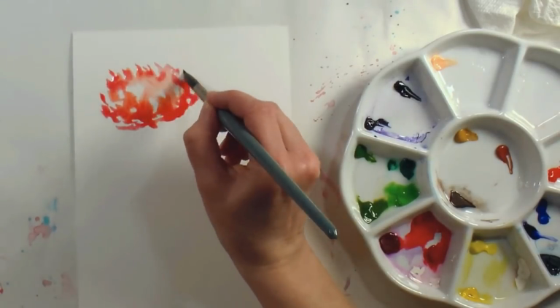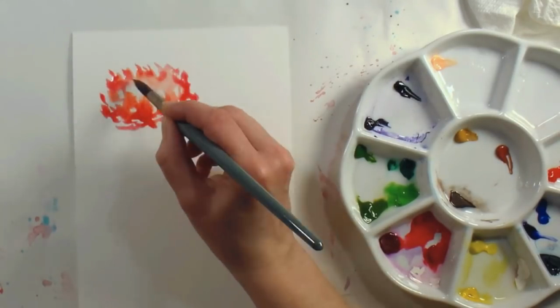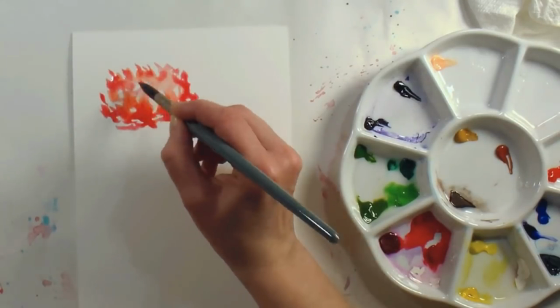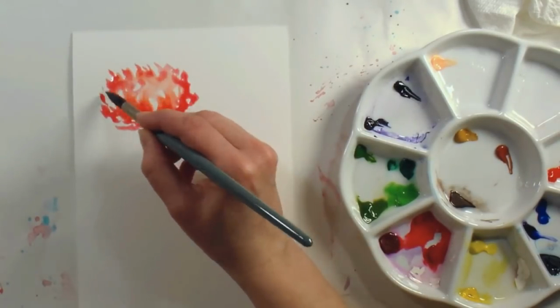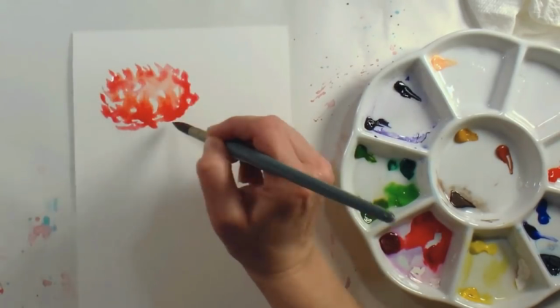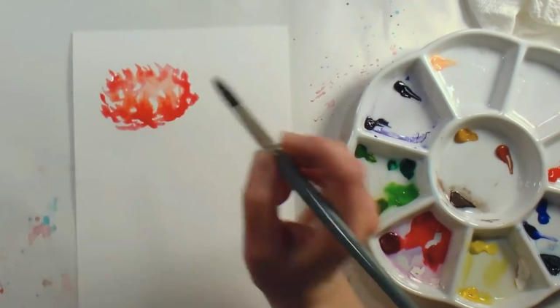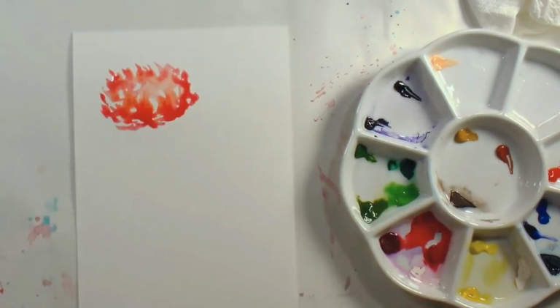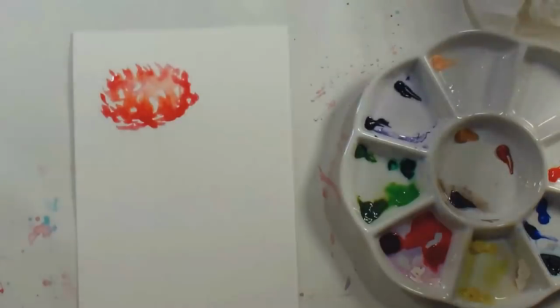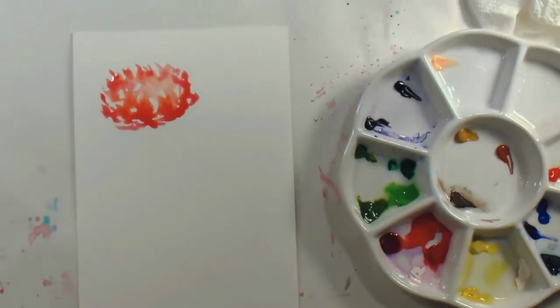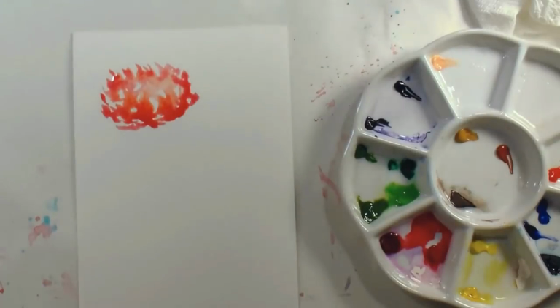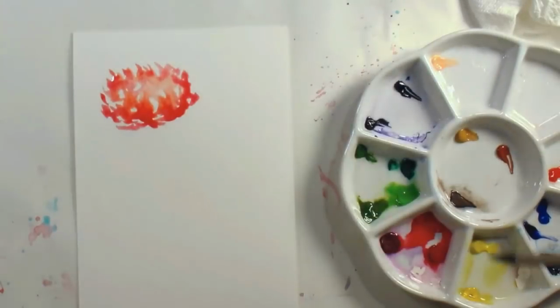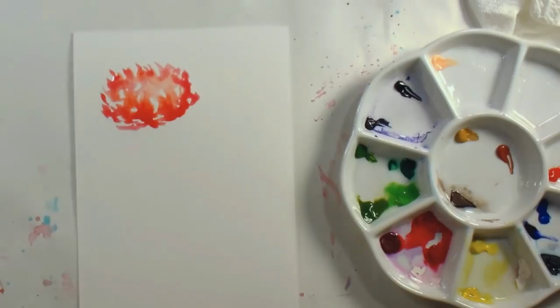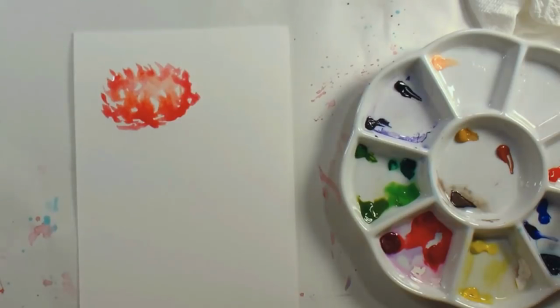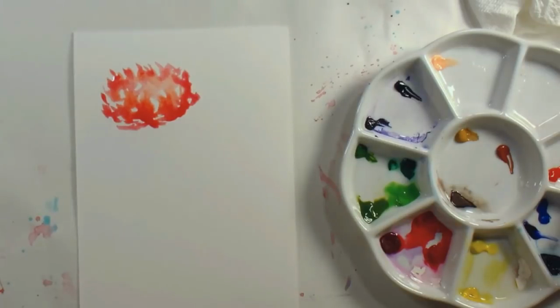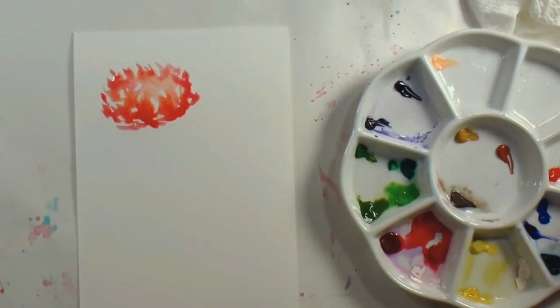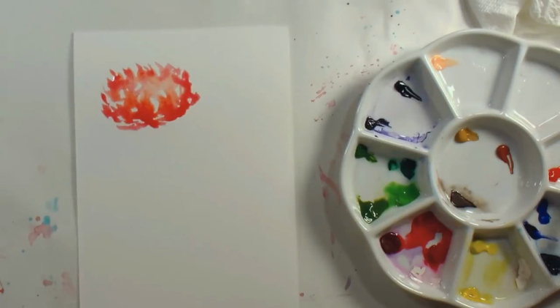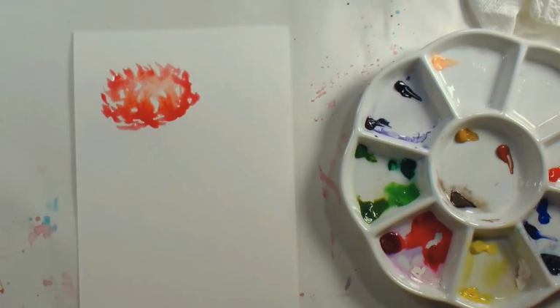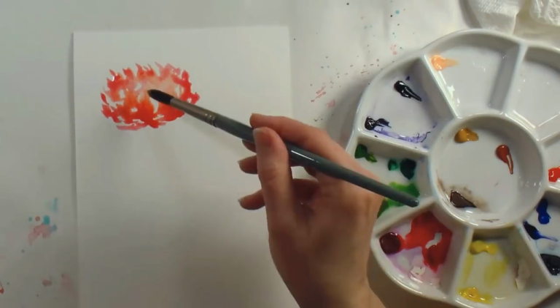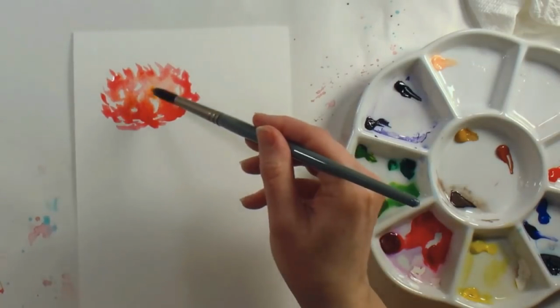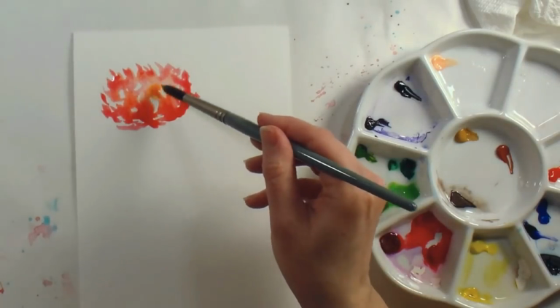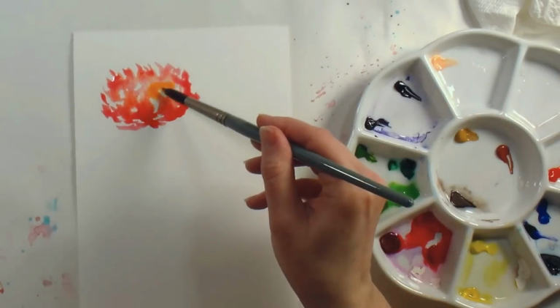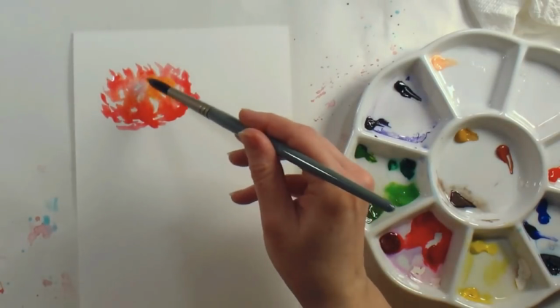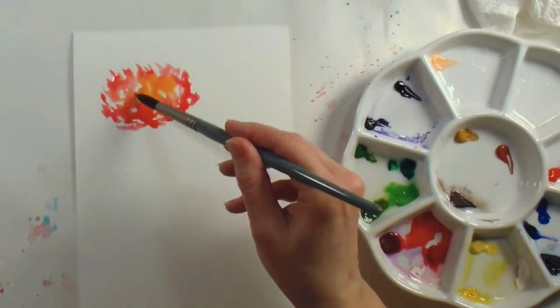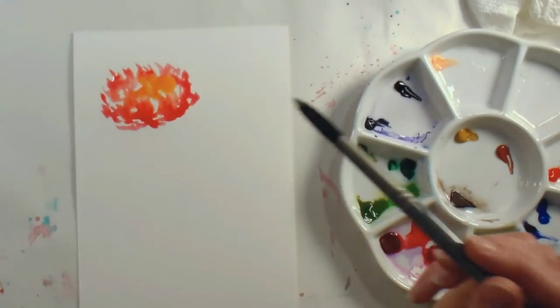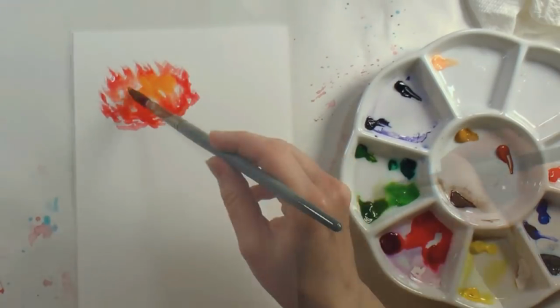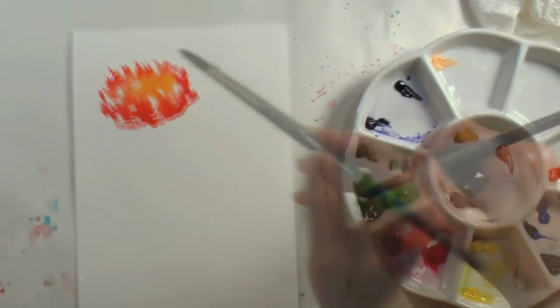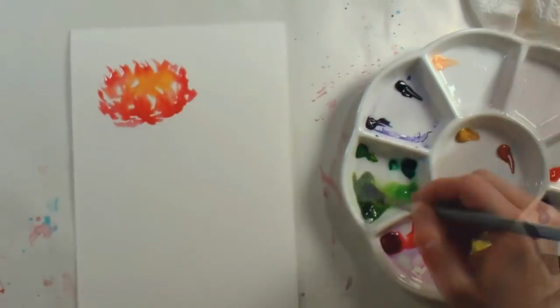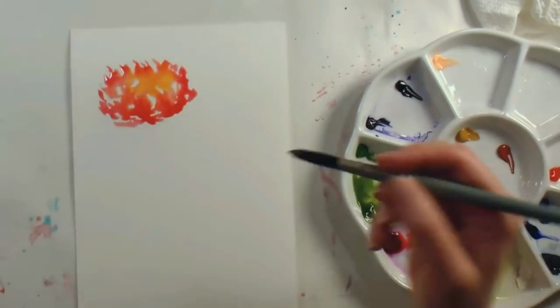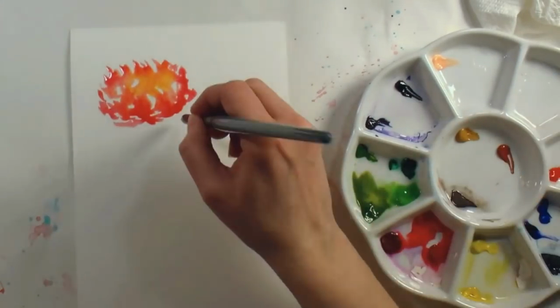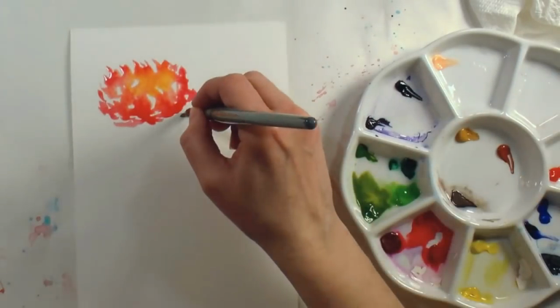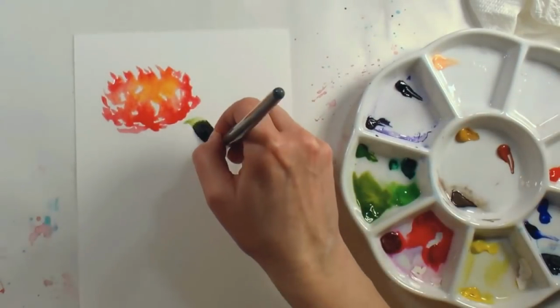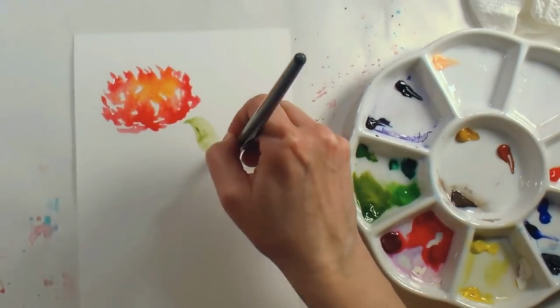Working with it fresh from the tube like I am here, you can see the color is rich, vibrant, and blends together much like a more expensive watercolor would.